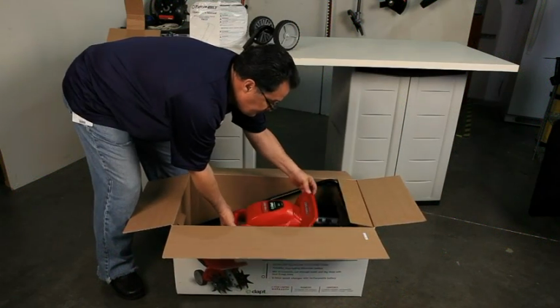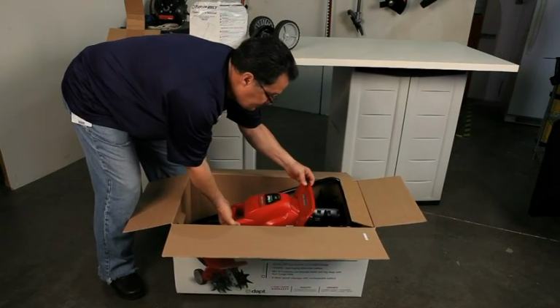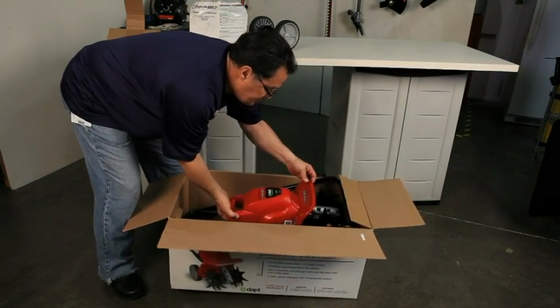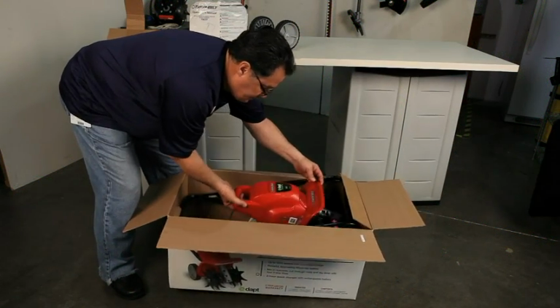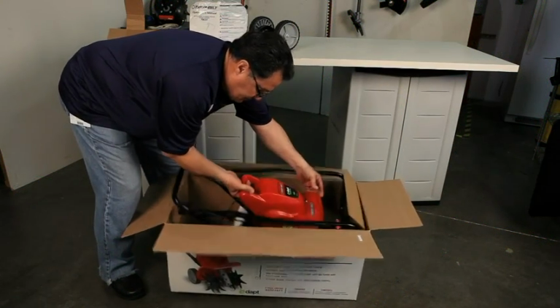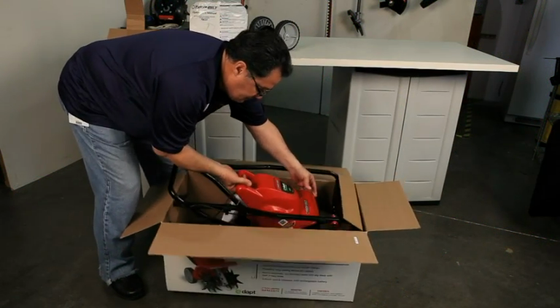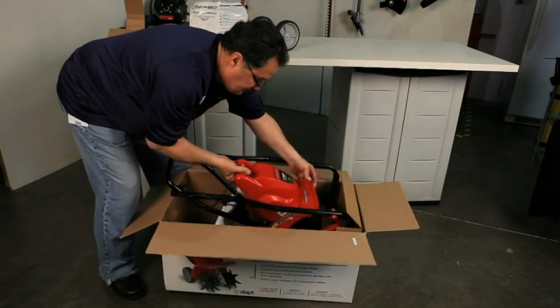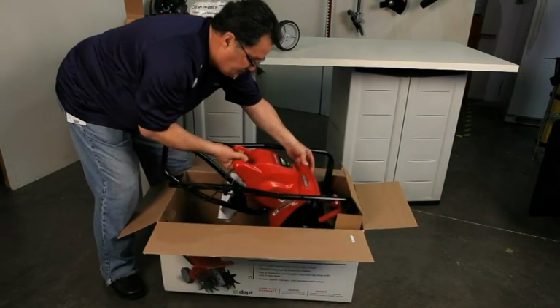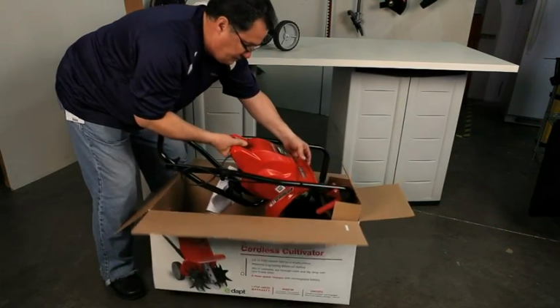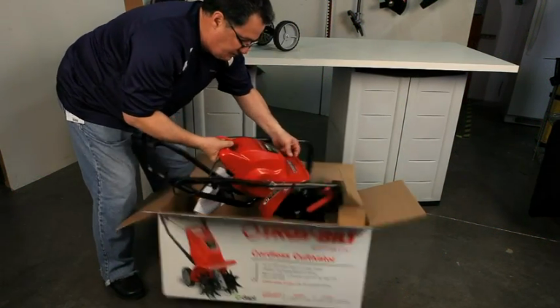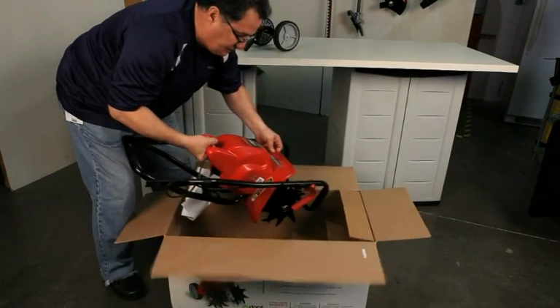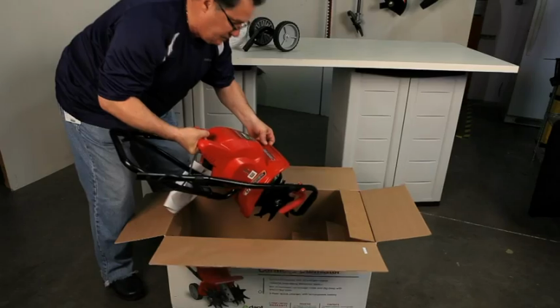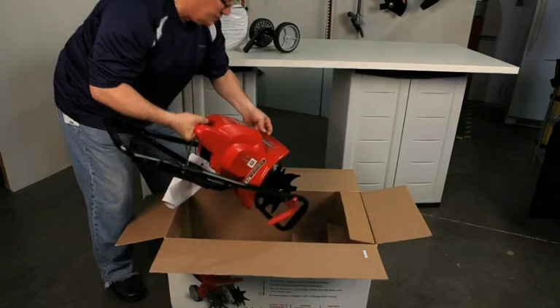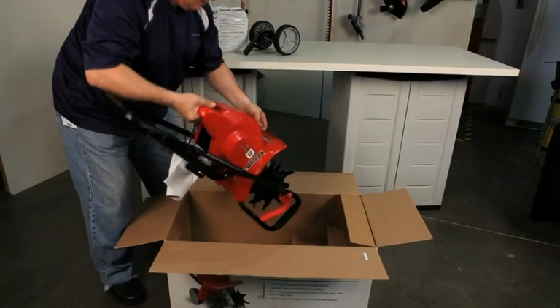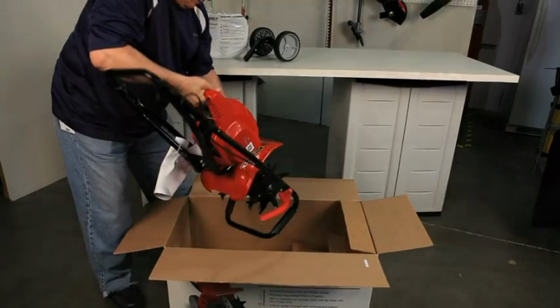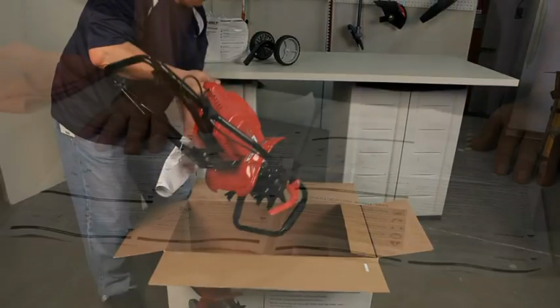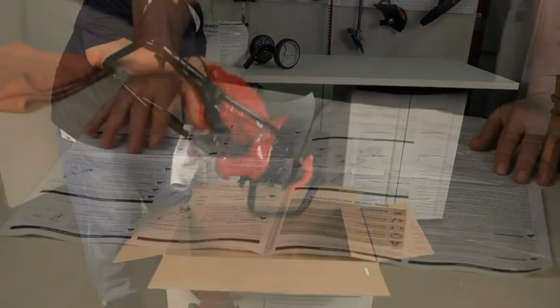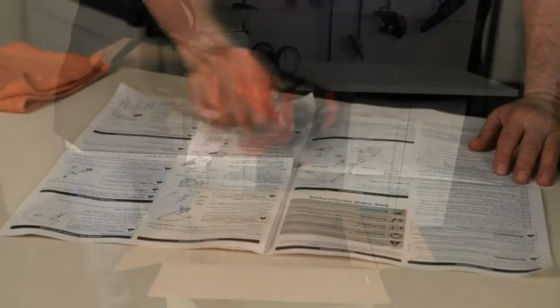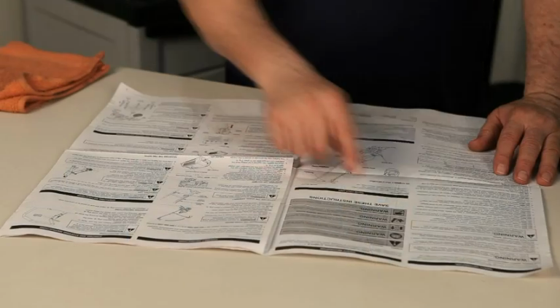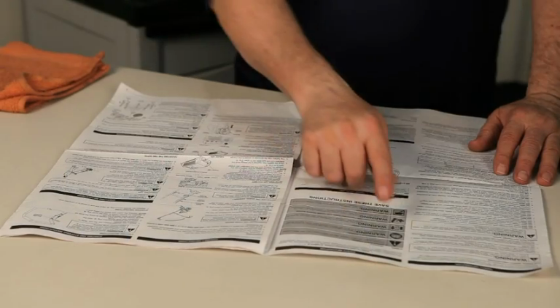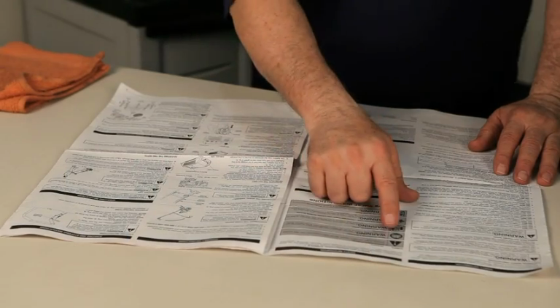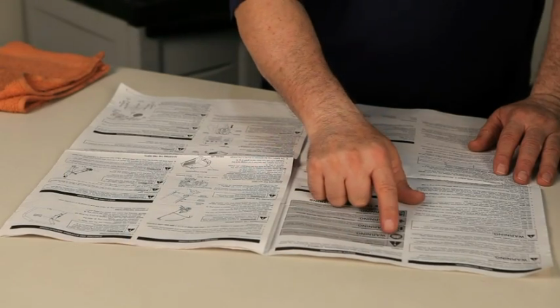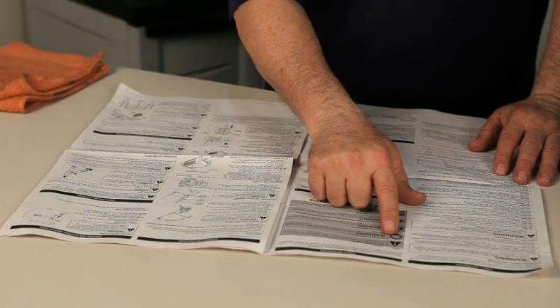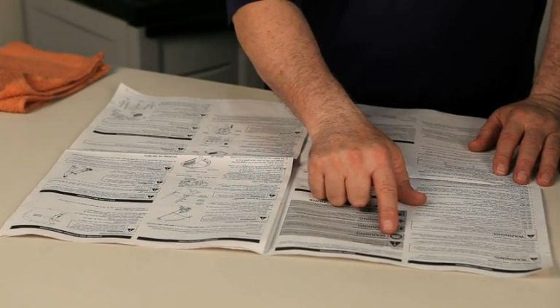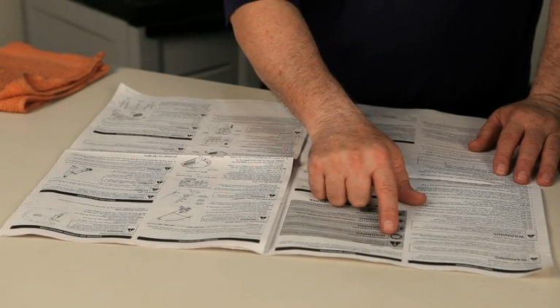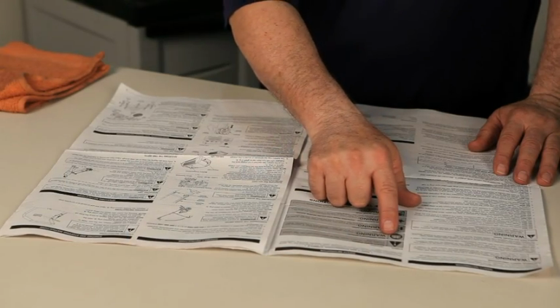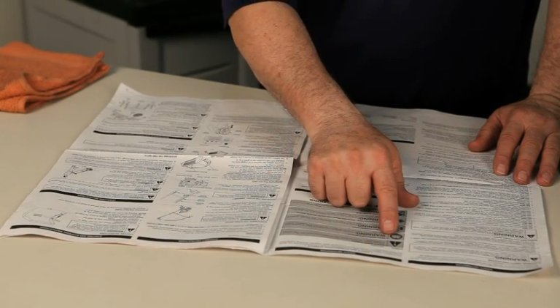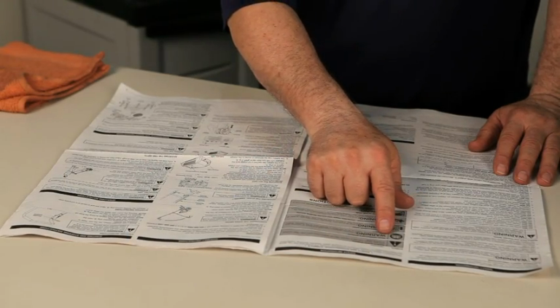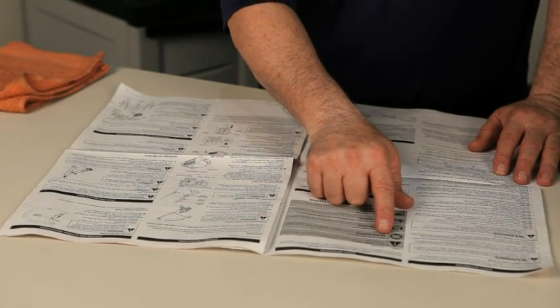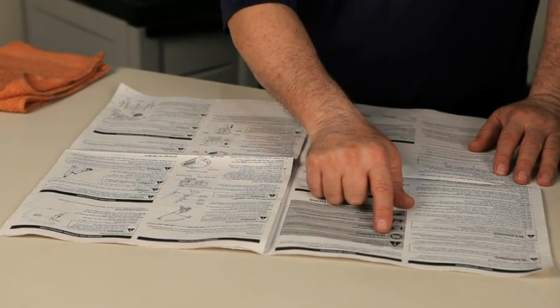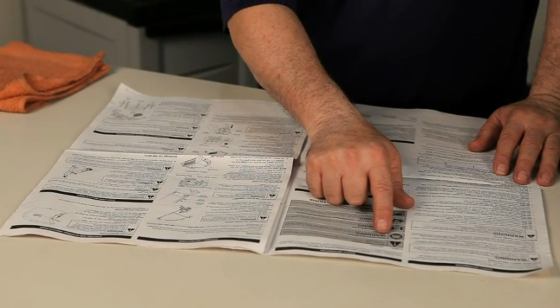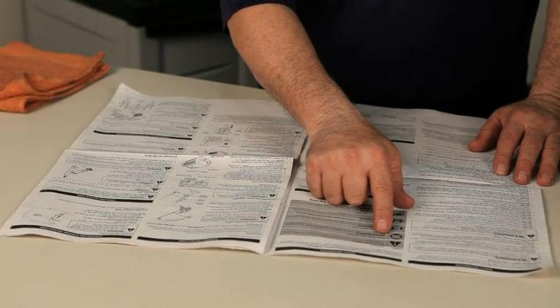Carefully remove the cultivator from the box. Please read and follow all safety precautions as explained in your manual.